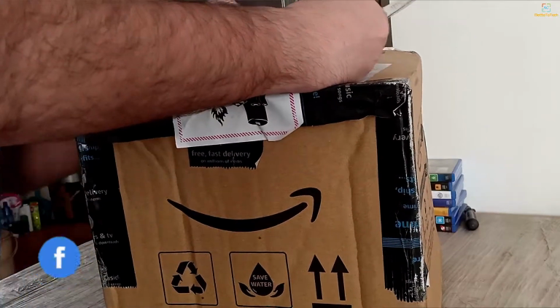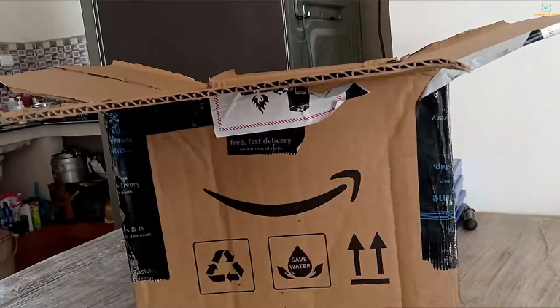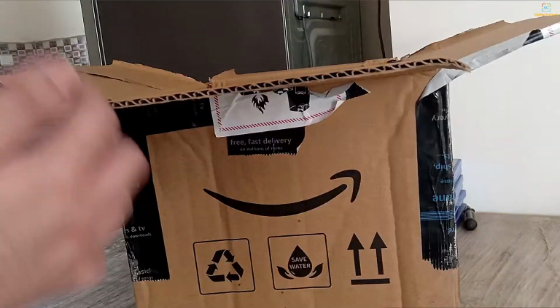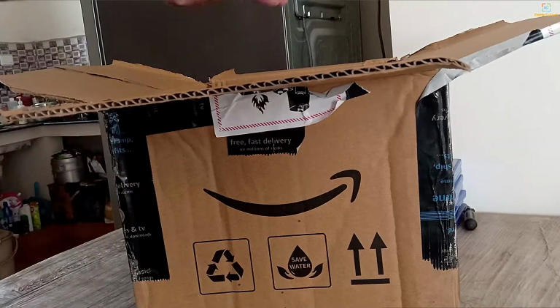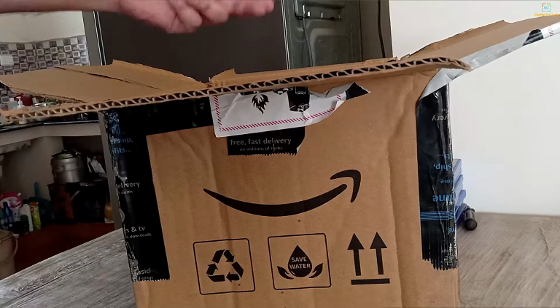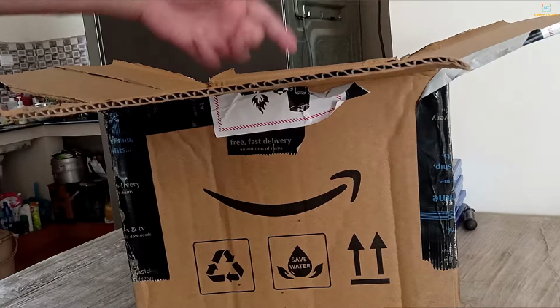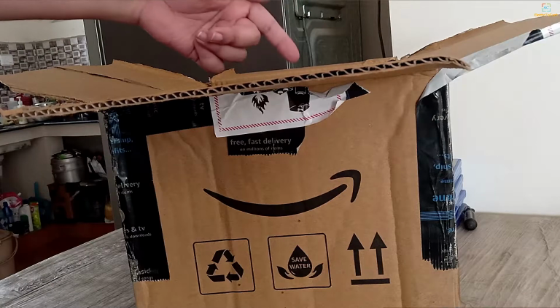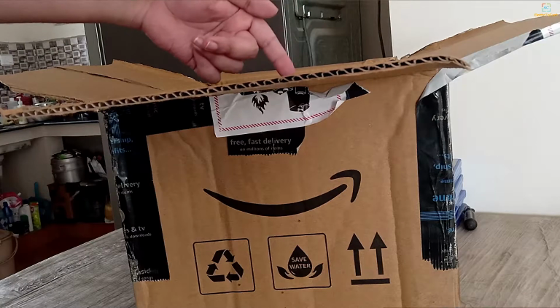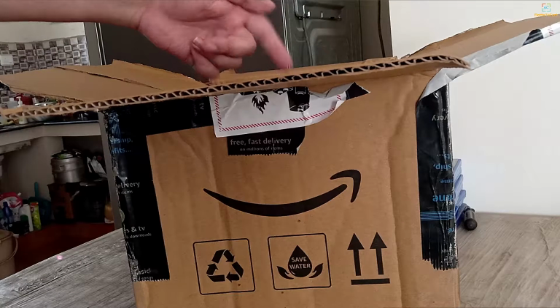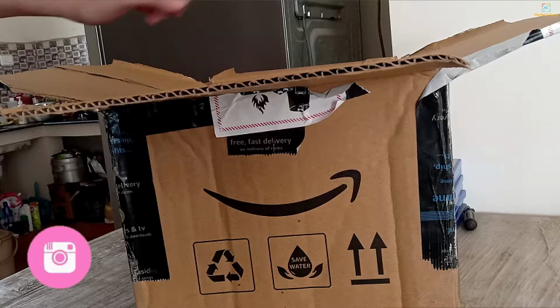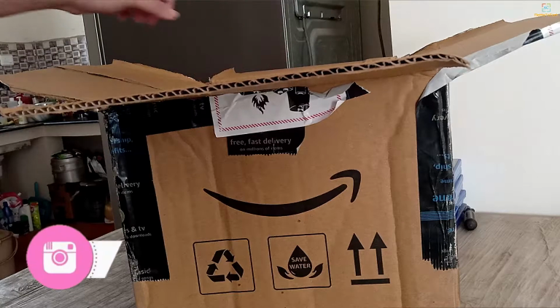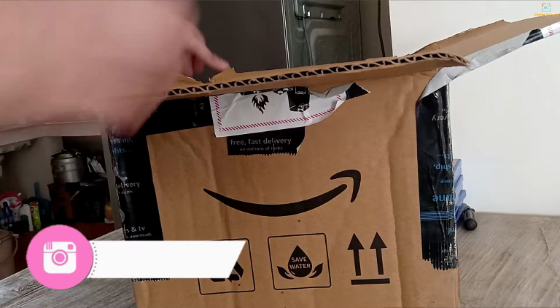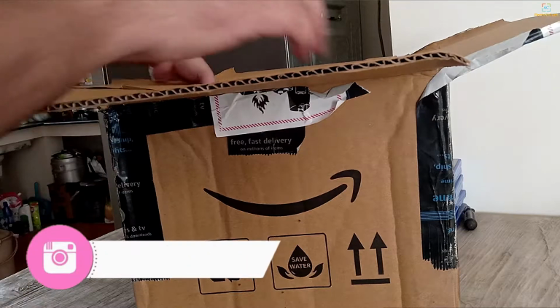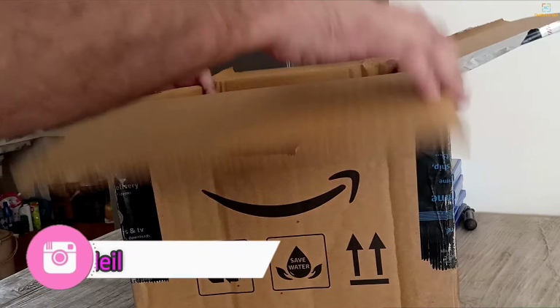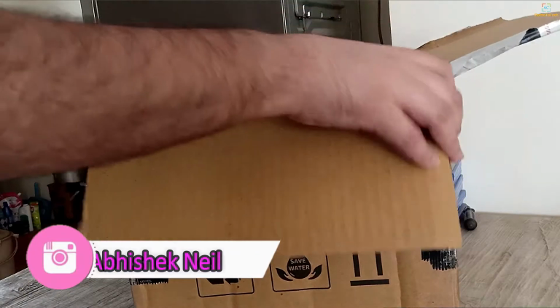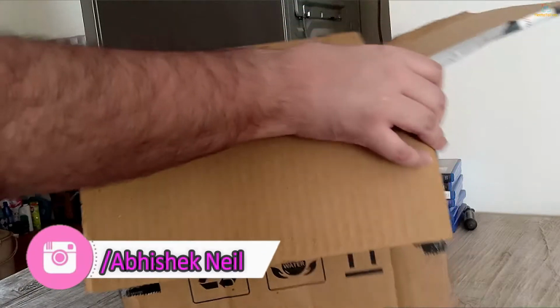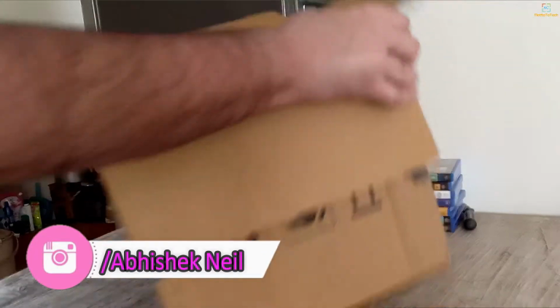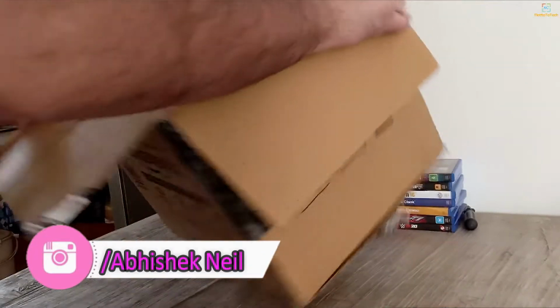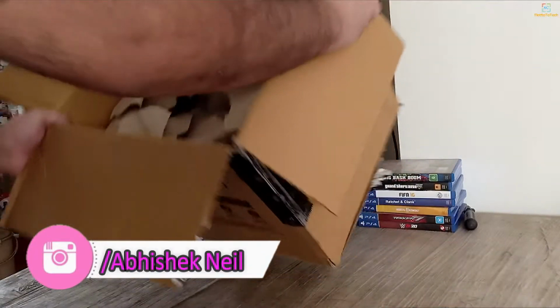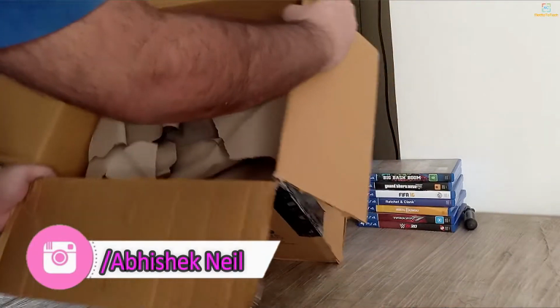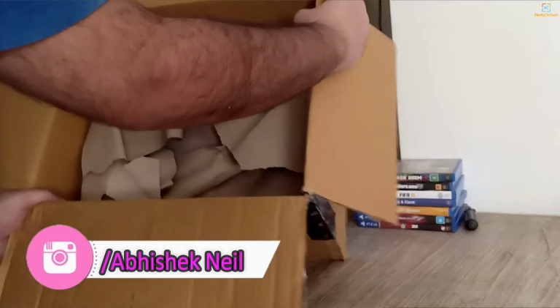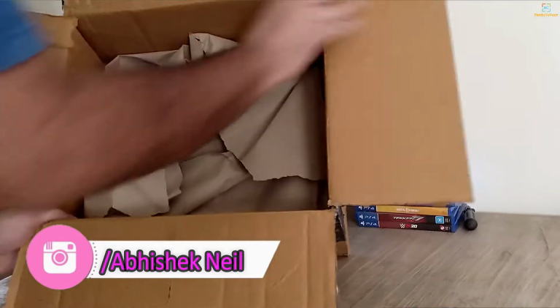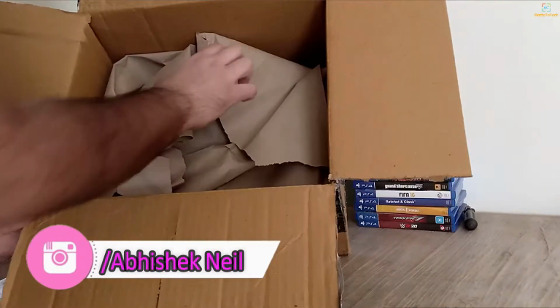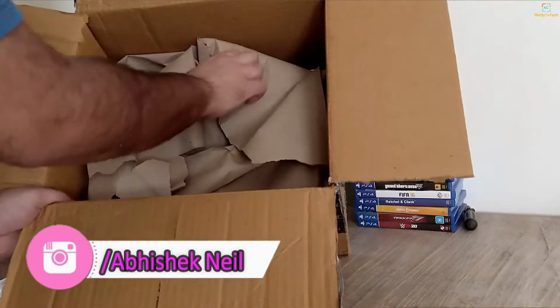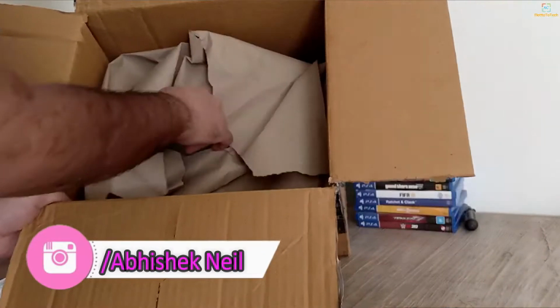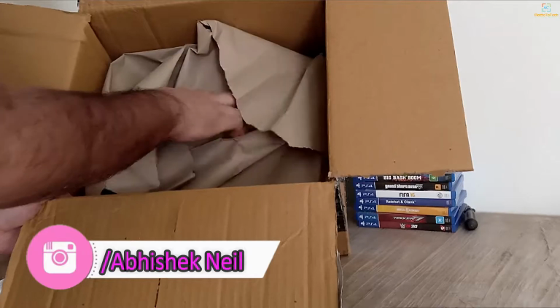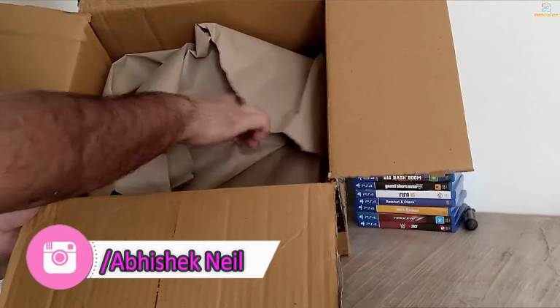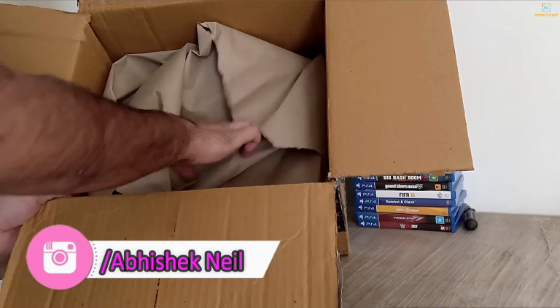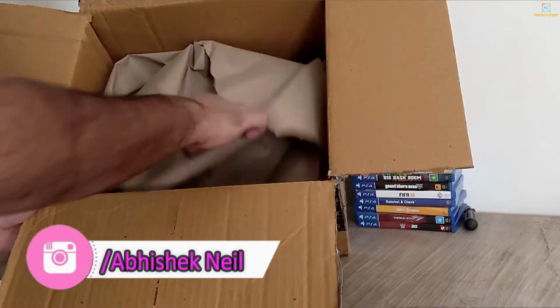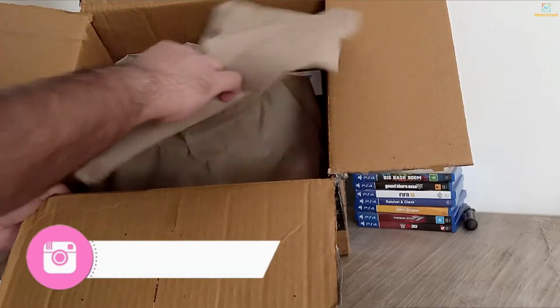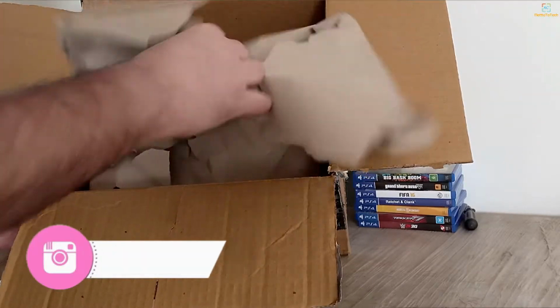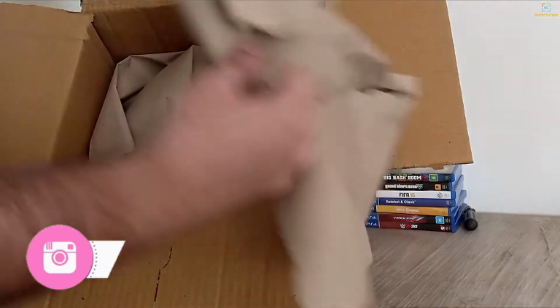Okay guys, so you can see that we have a box, and now we have a liquid cooler.